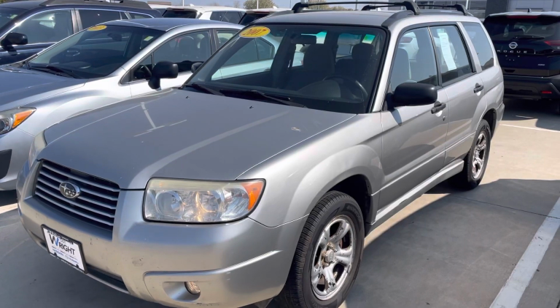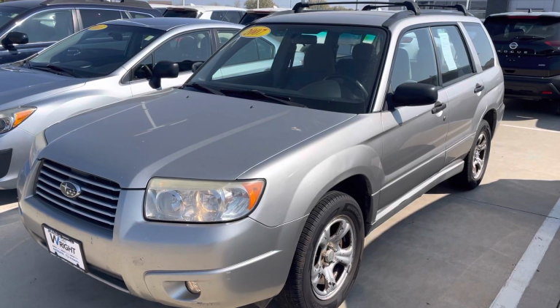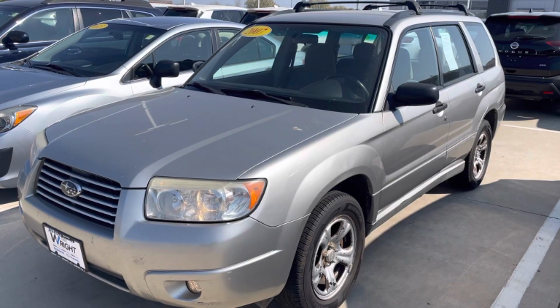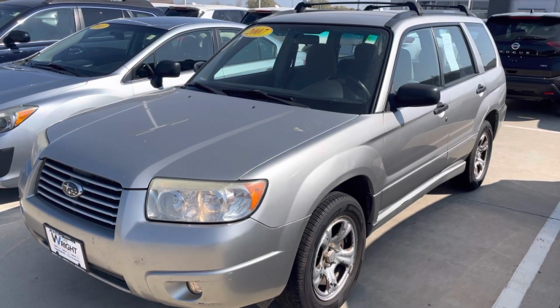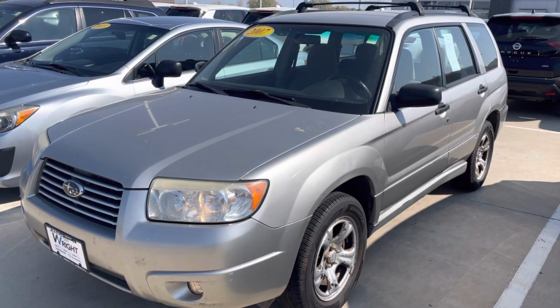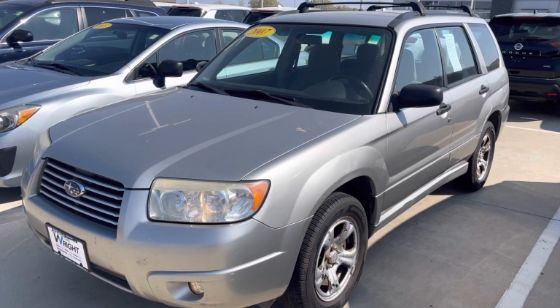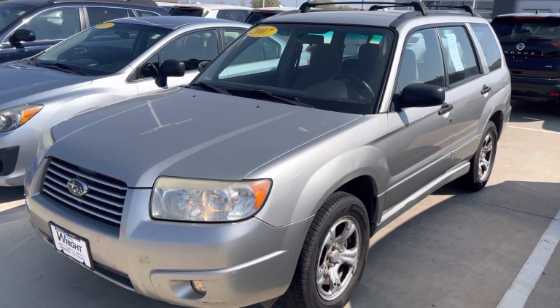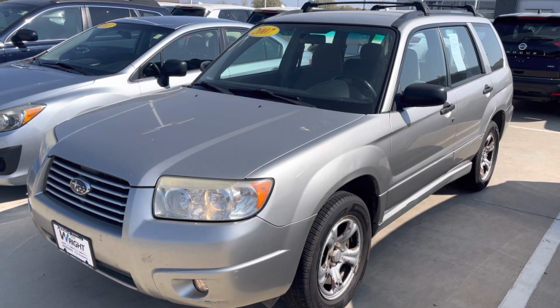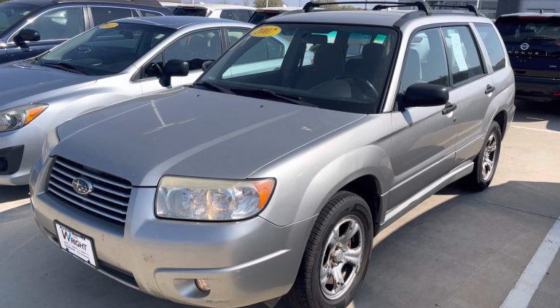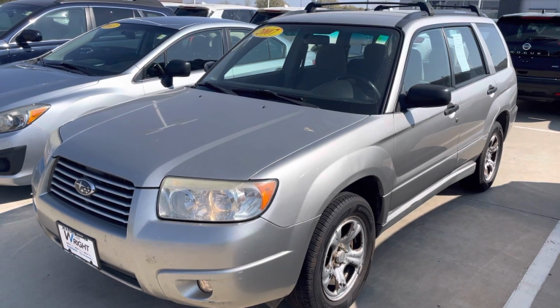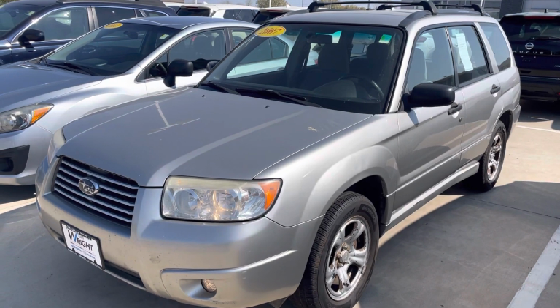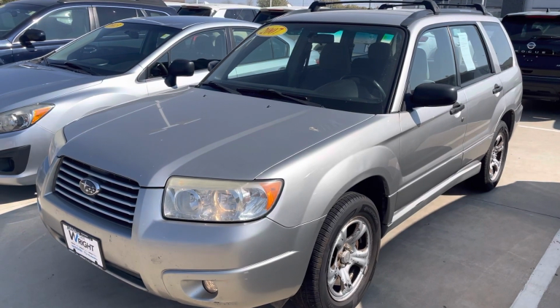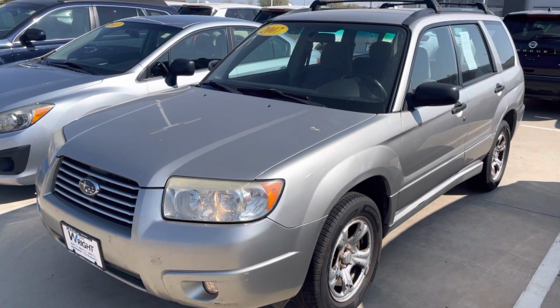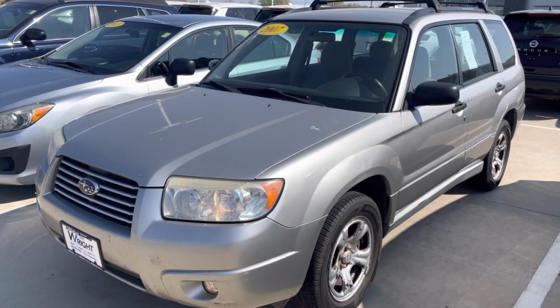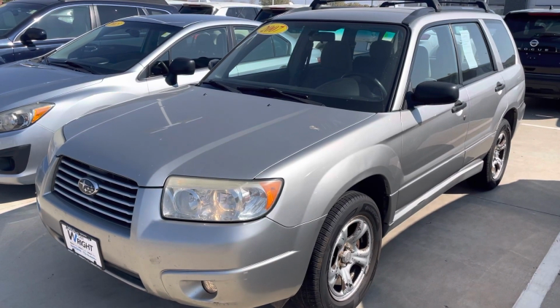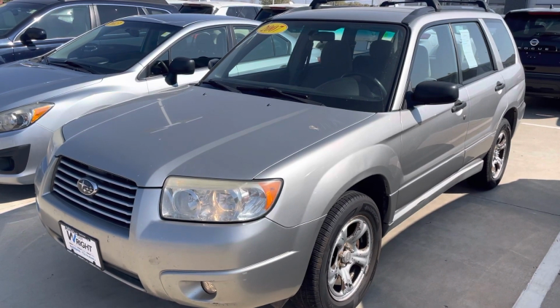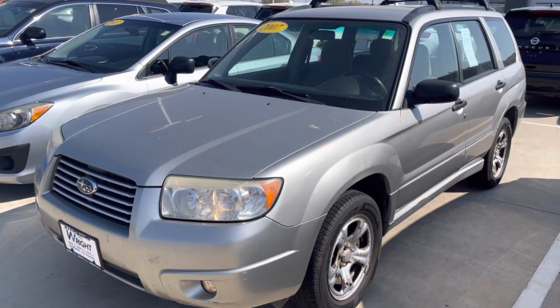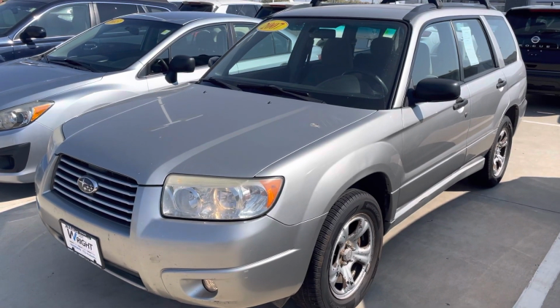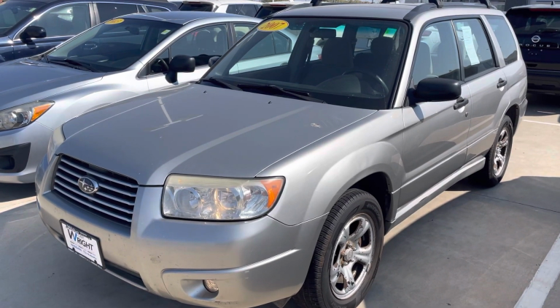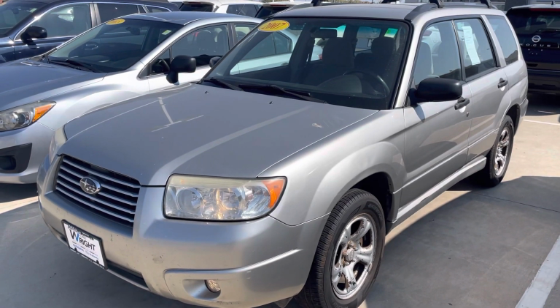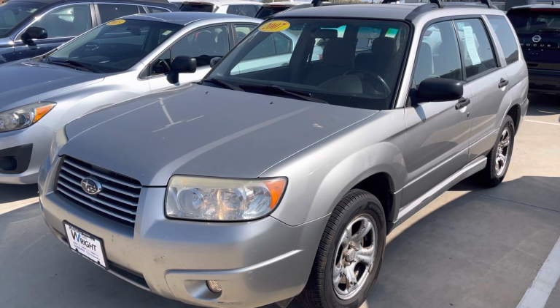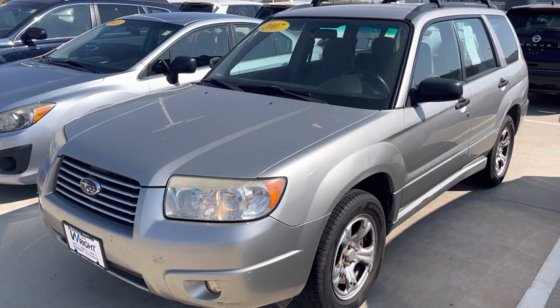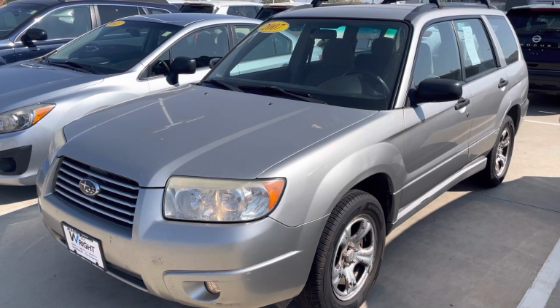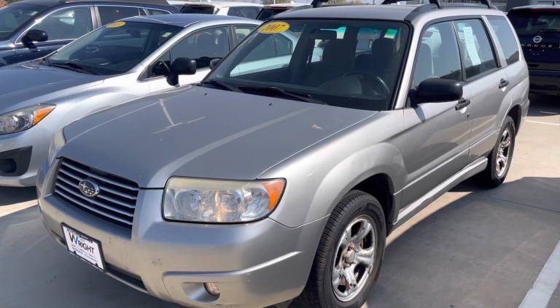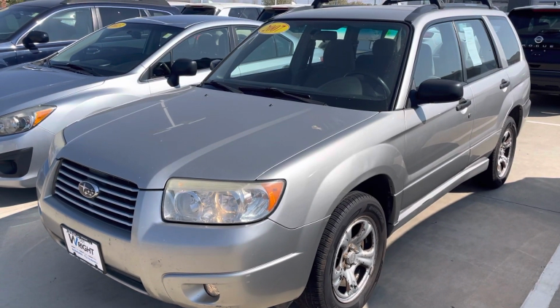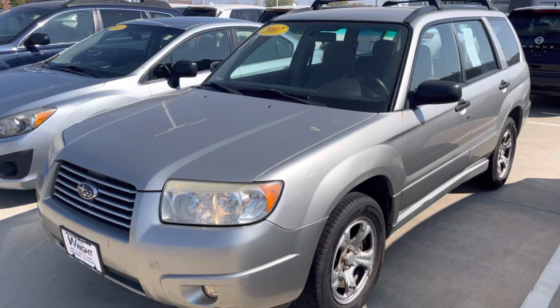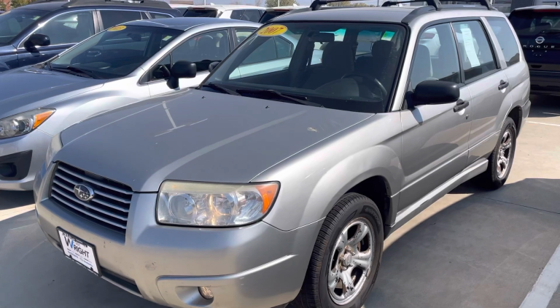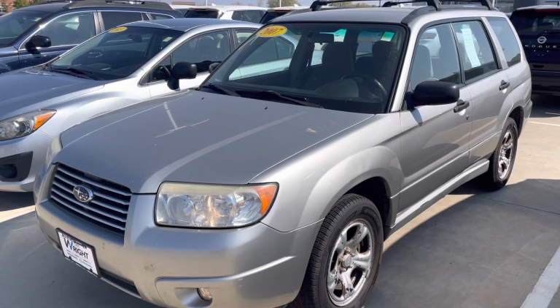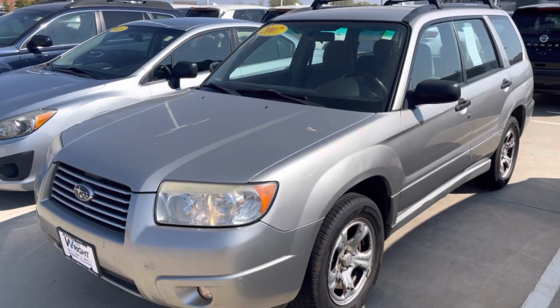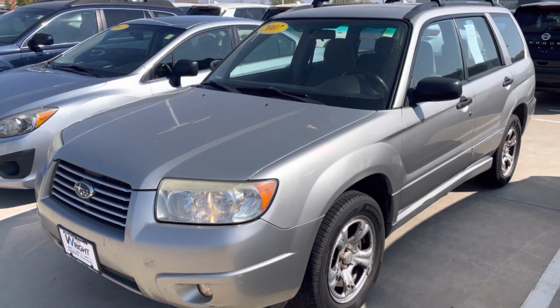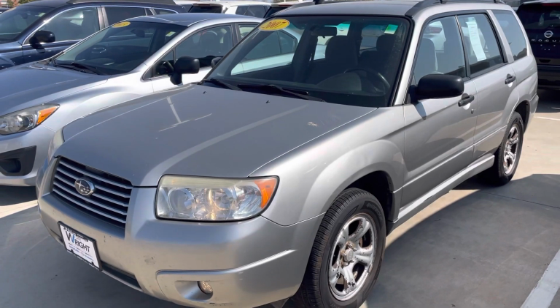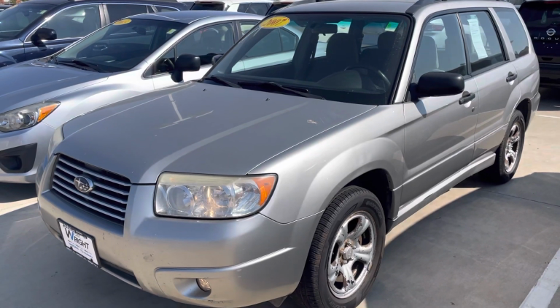Hi Matthew, Blaine from Daybreak Nissan Subaru. Here's the 2007 Subaru Forester that you saw on our website.